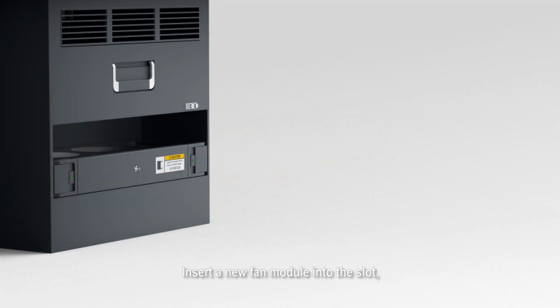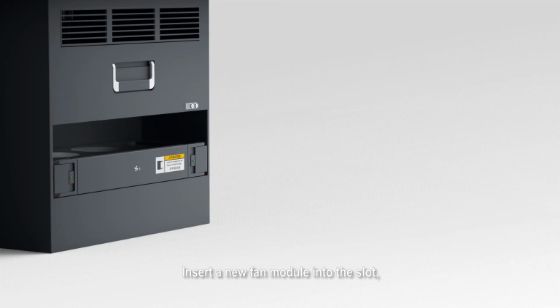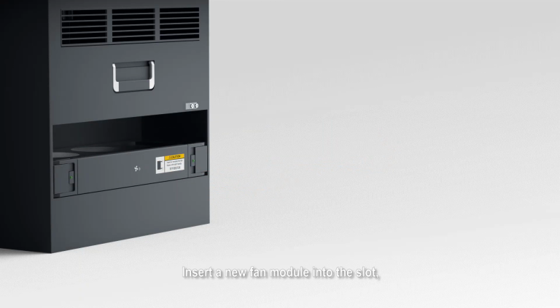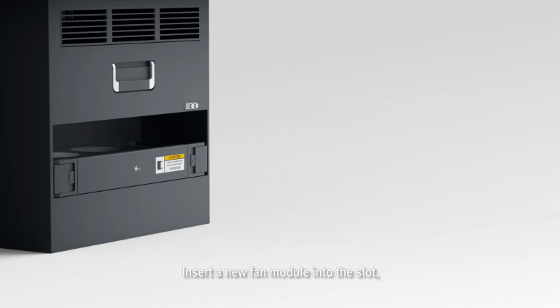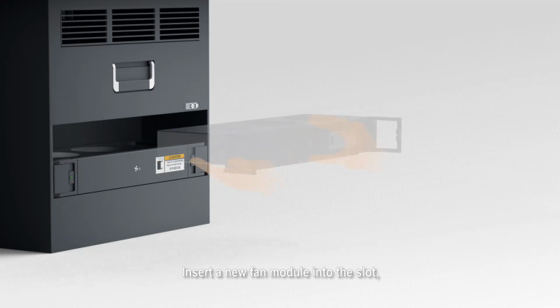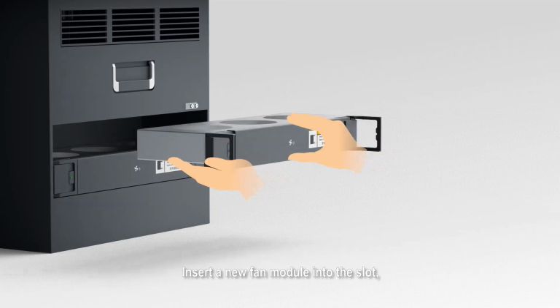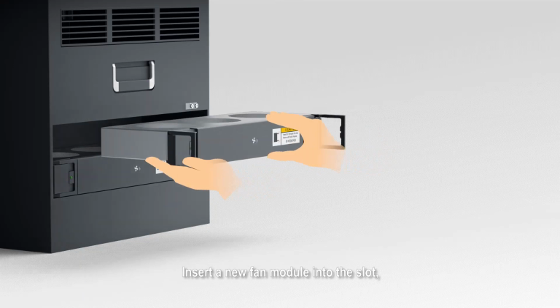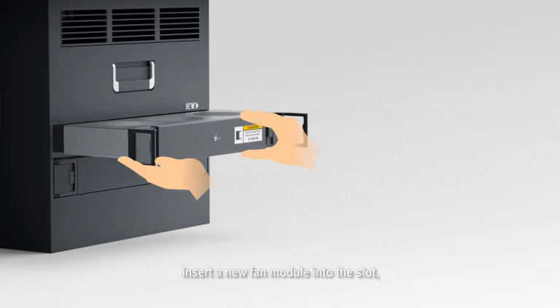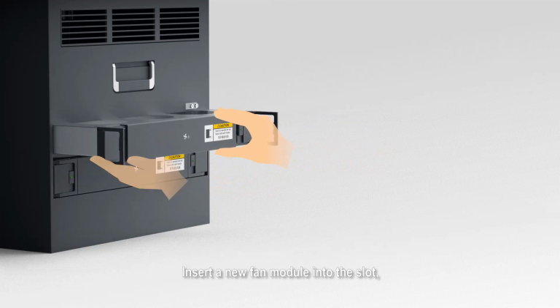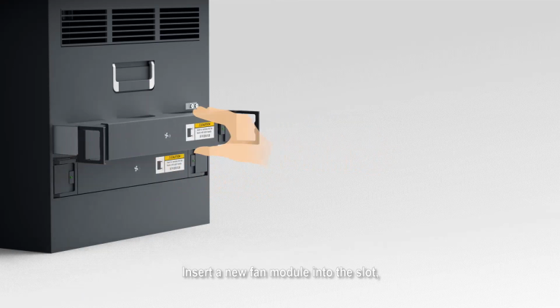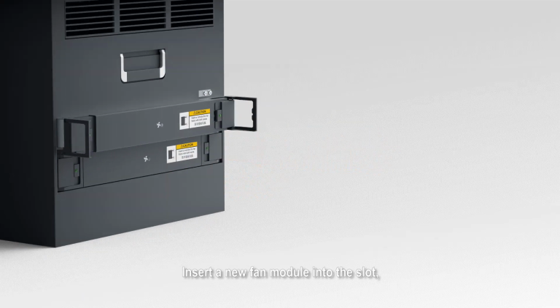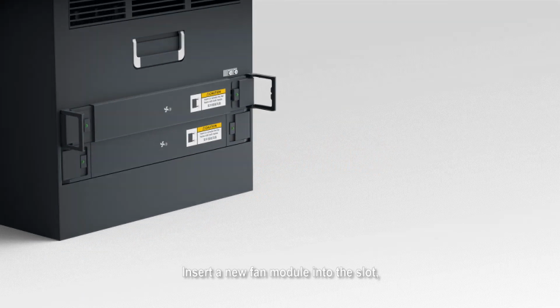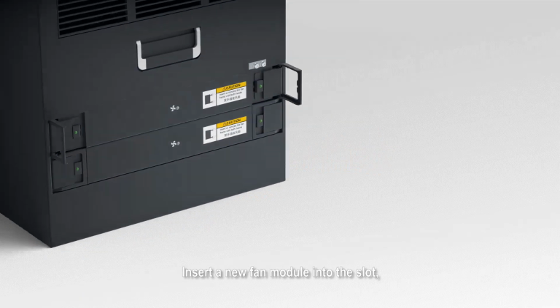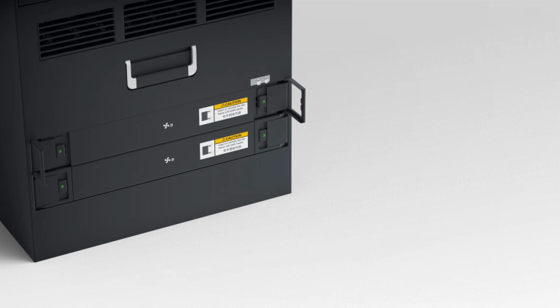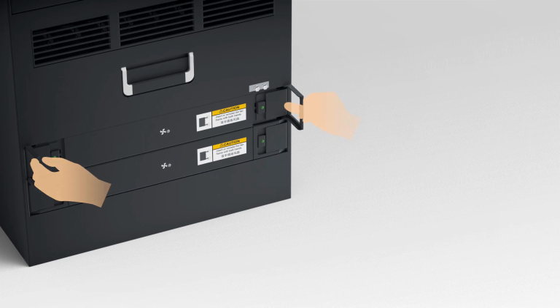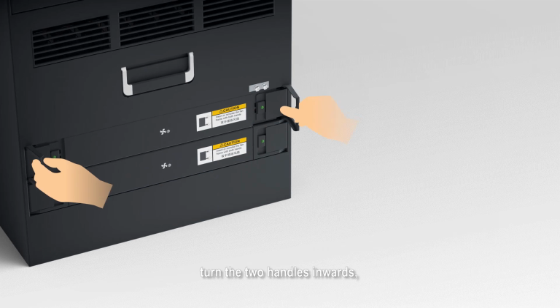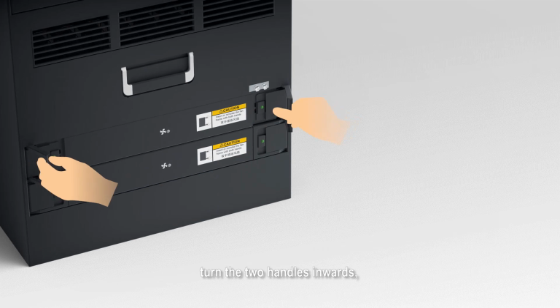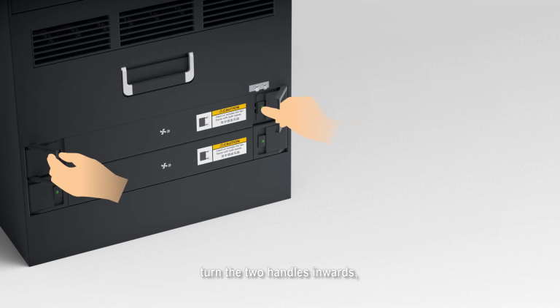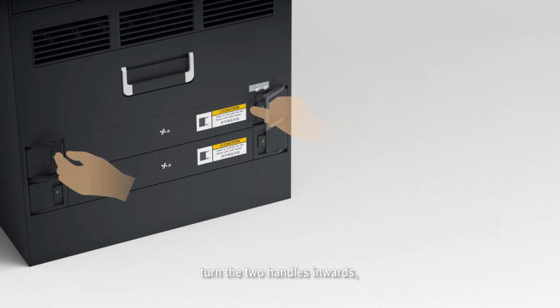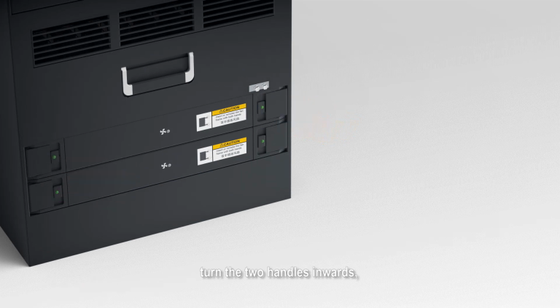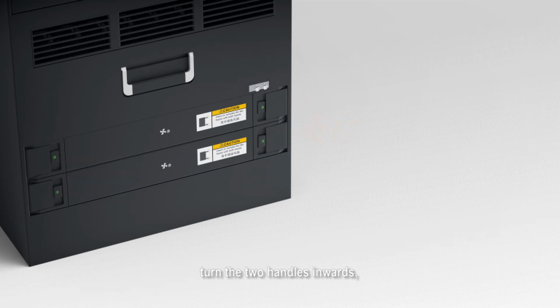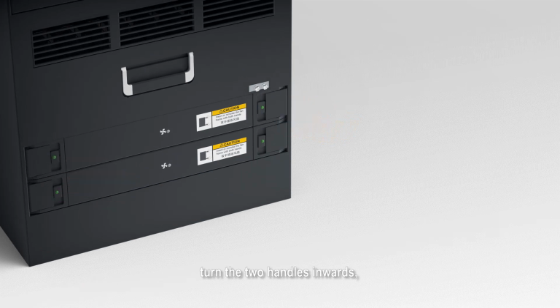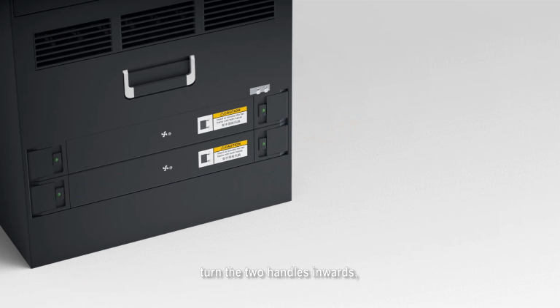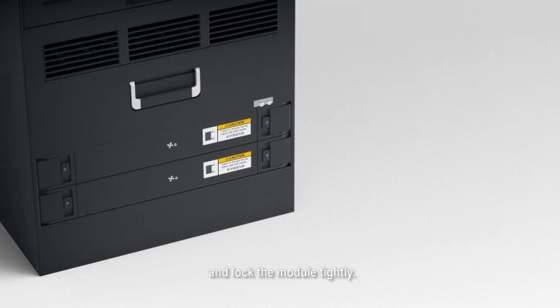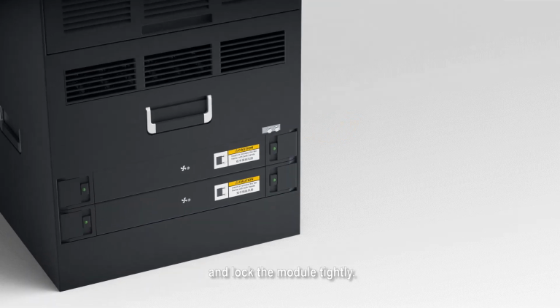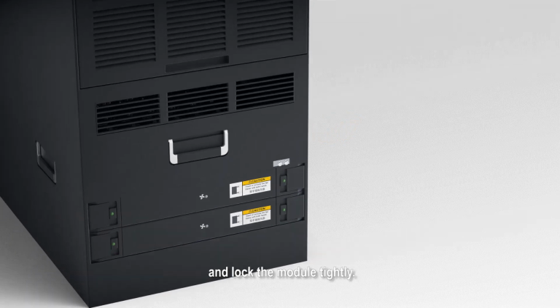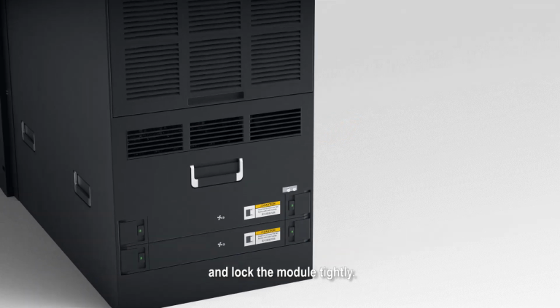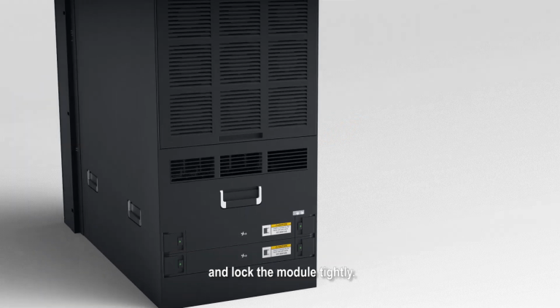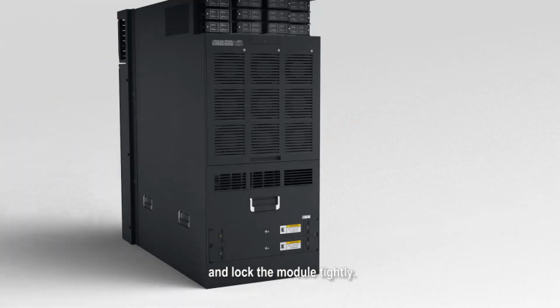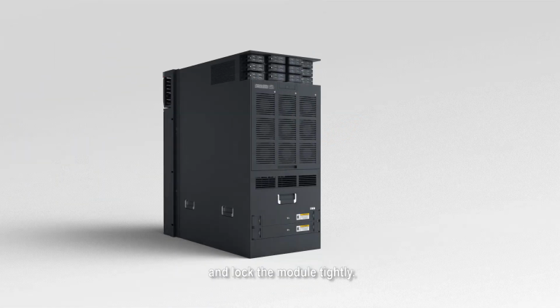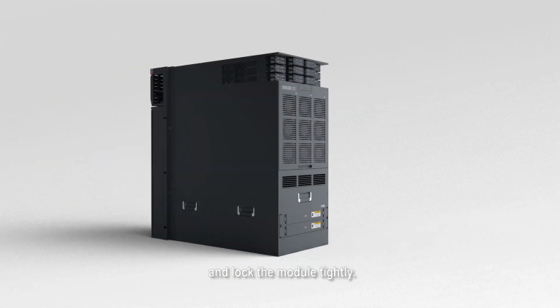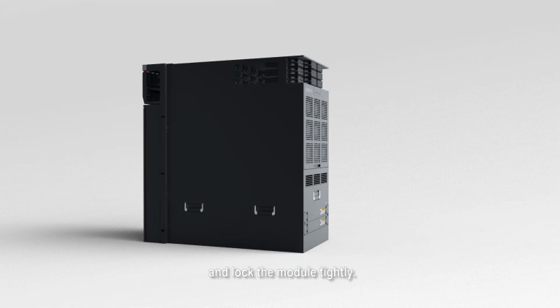Insert a new fan module into the slot. Turn the two handles inwards and lock the module tightly.